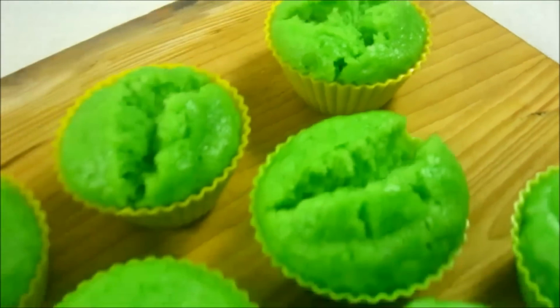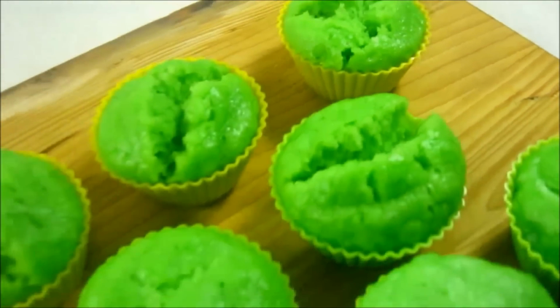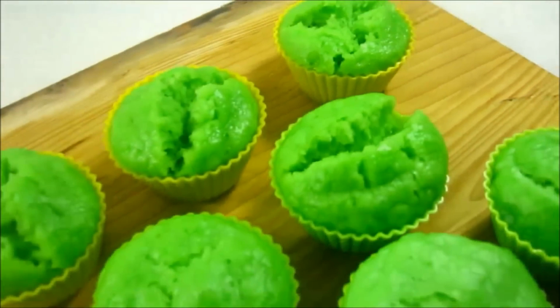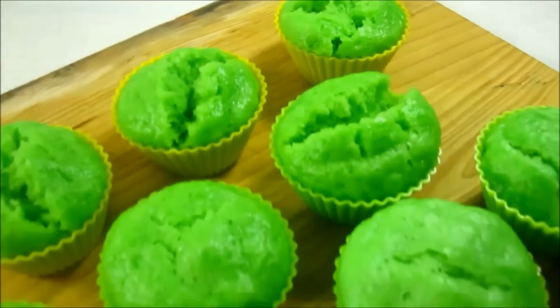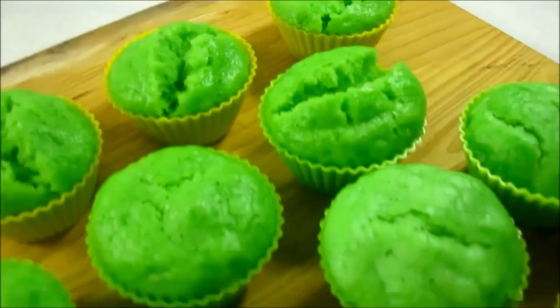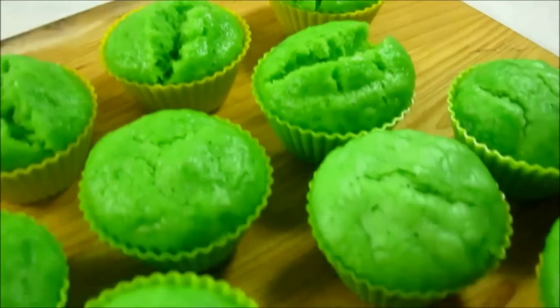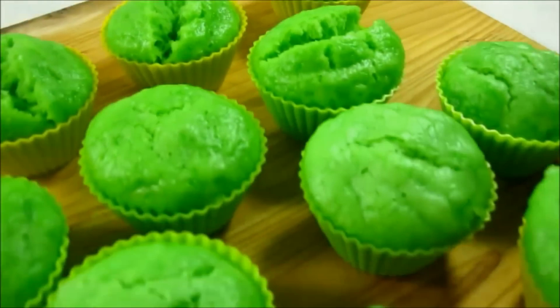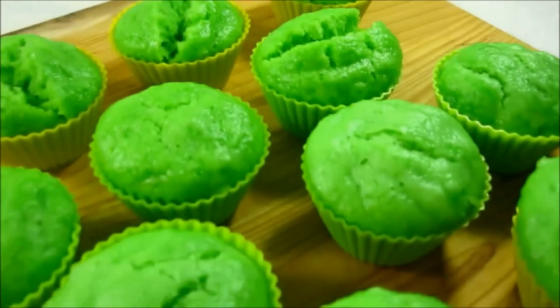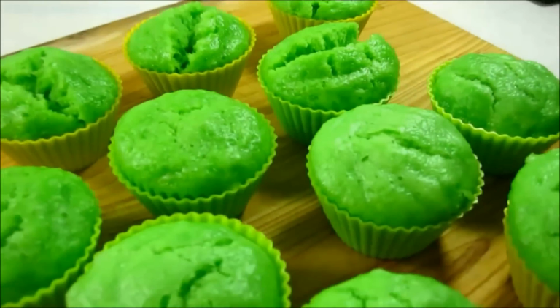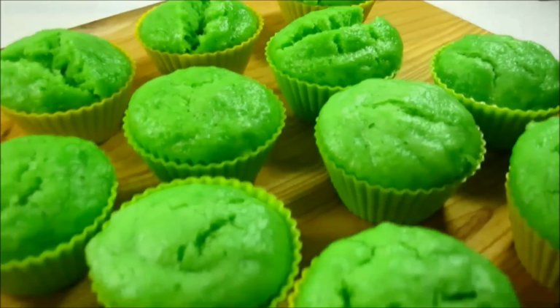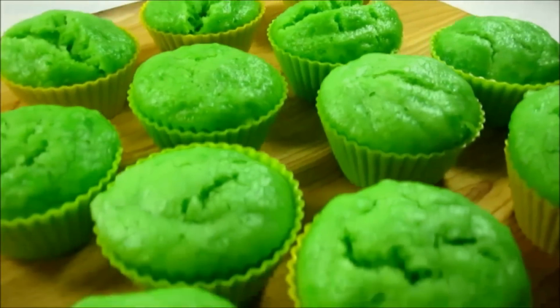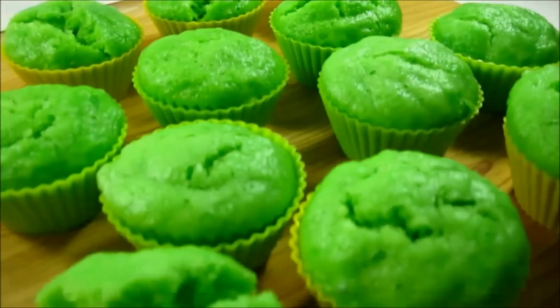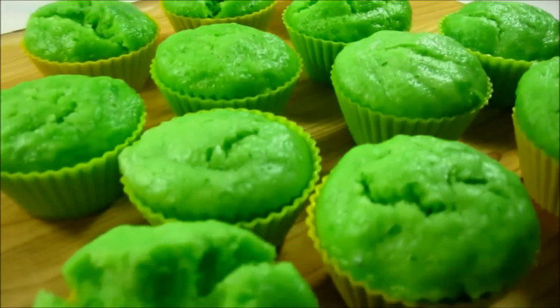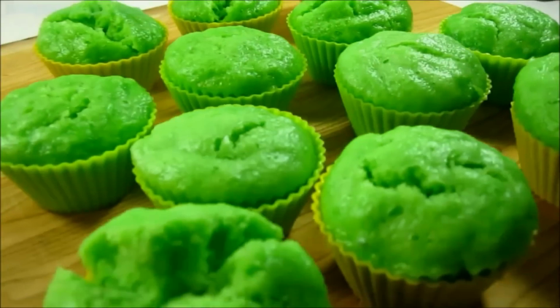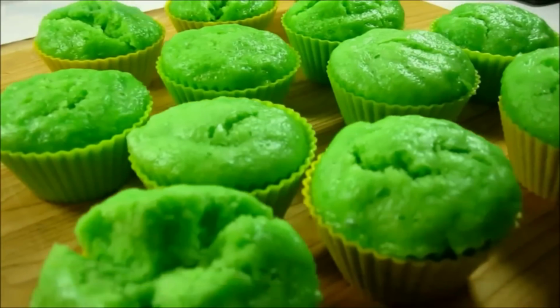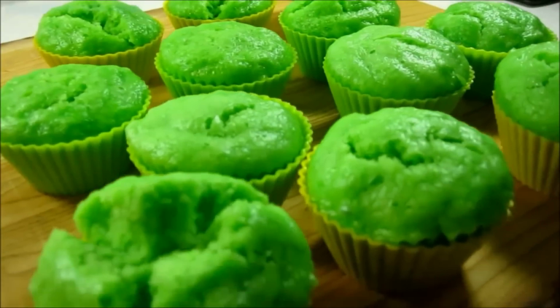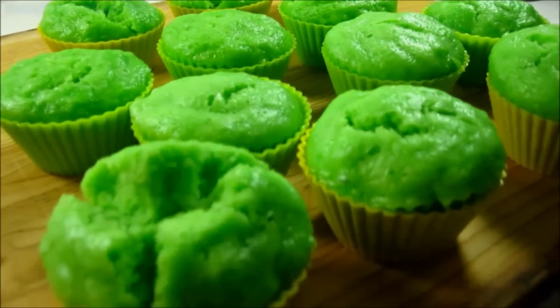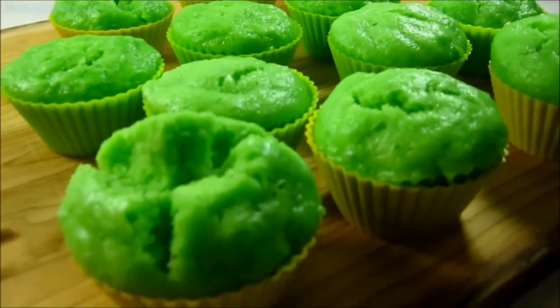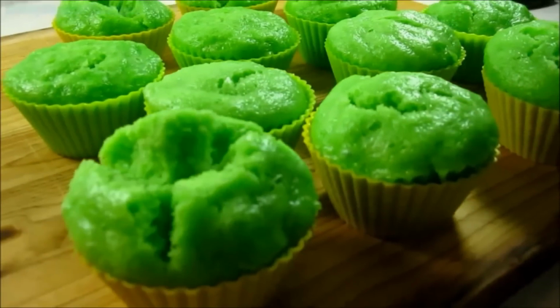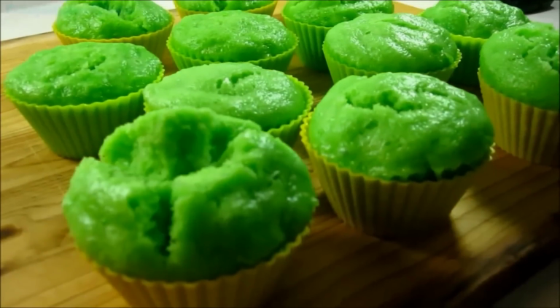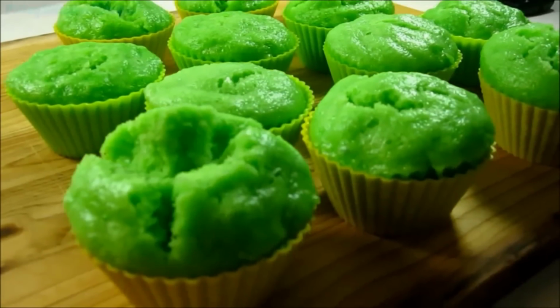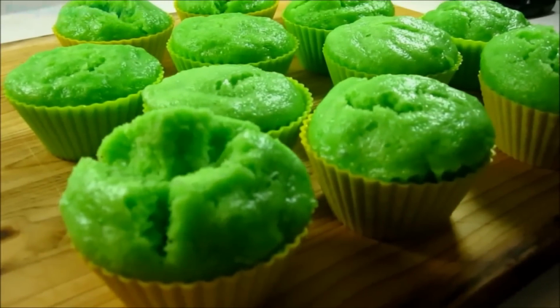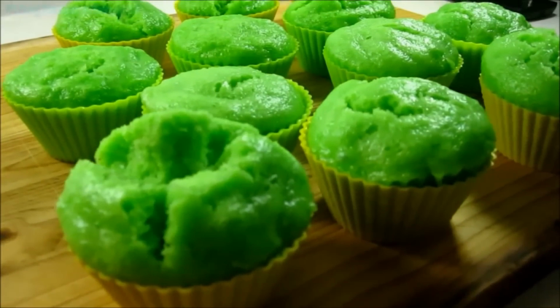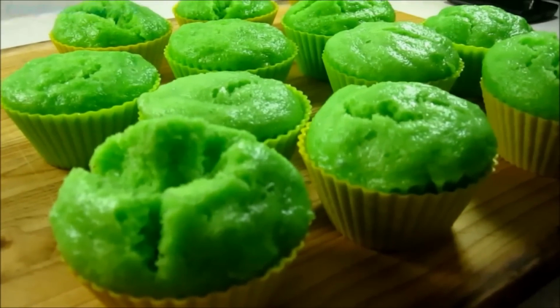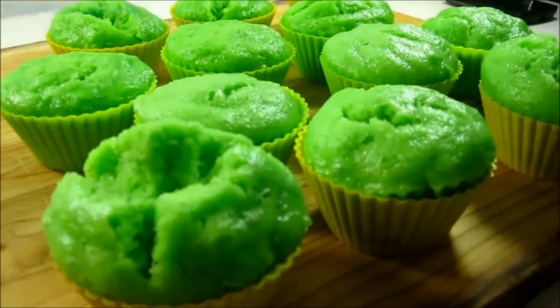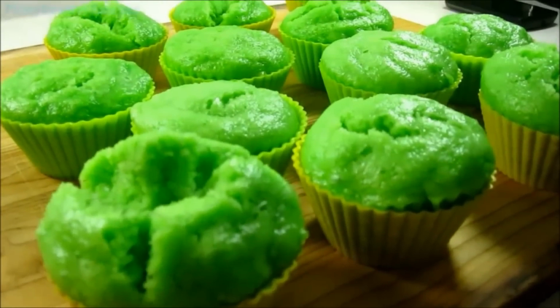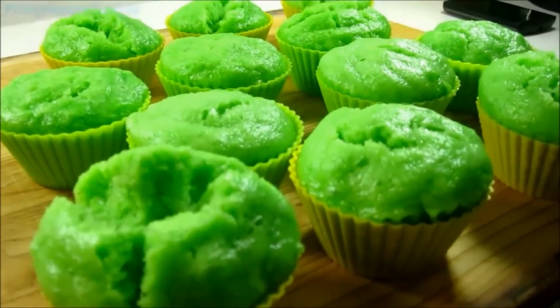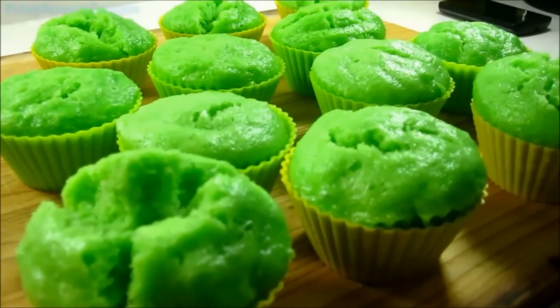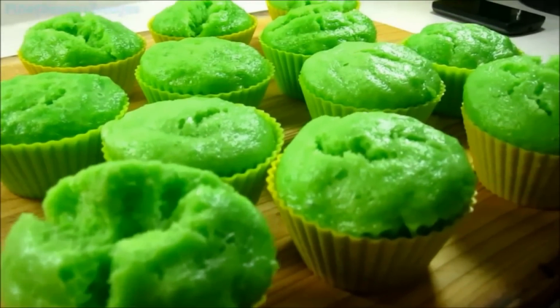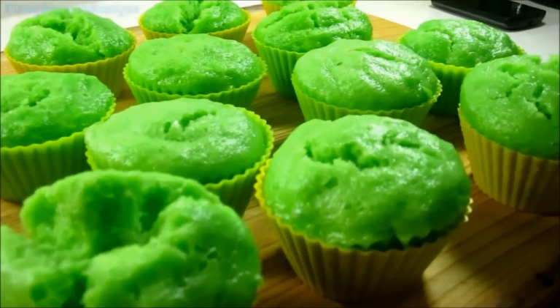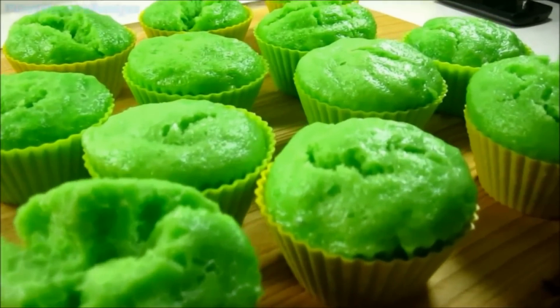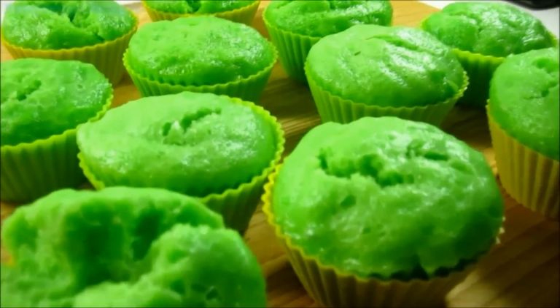Hello and welcome to Pinoy Dessert Recipes. Today I'm going to show you how to make steamed pandan cupcake.